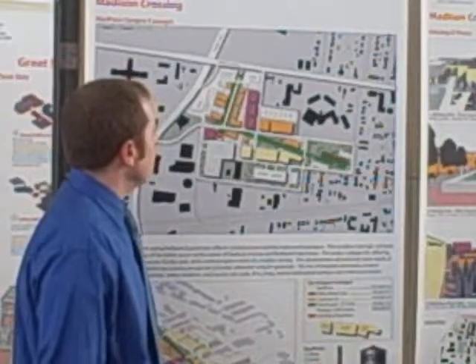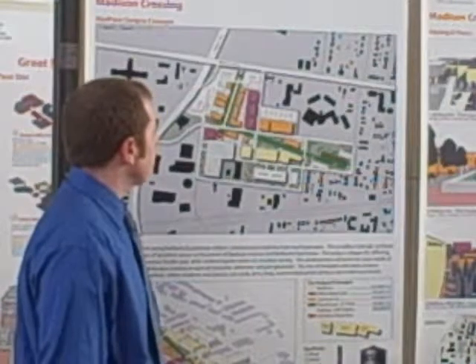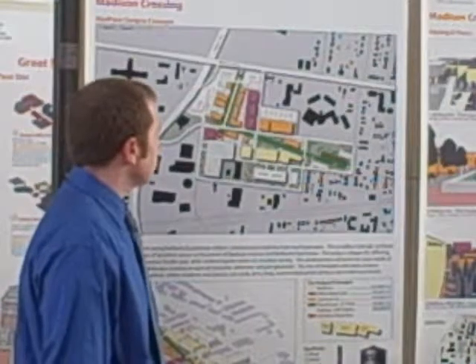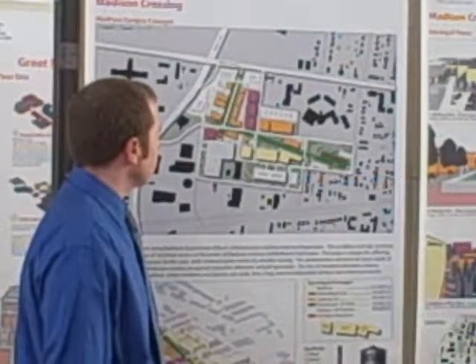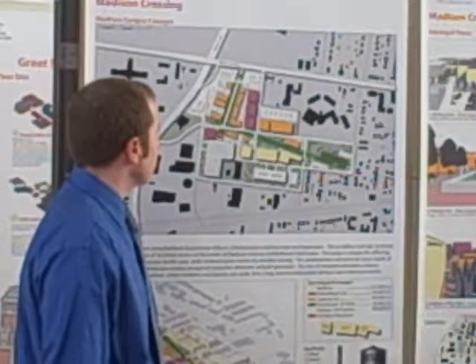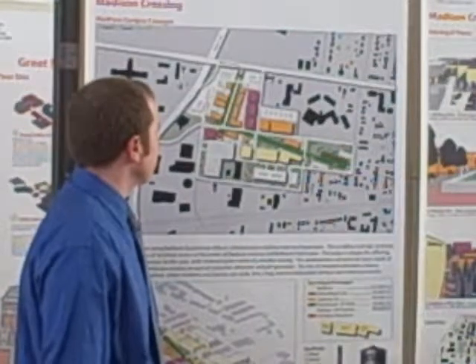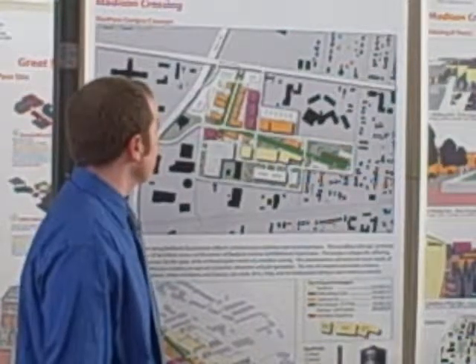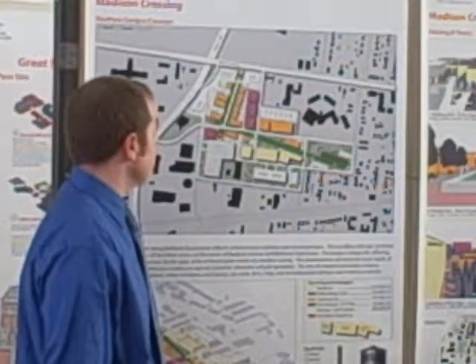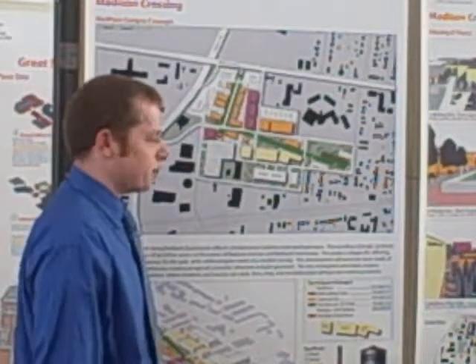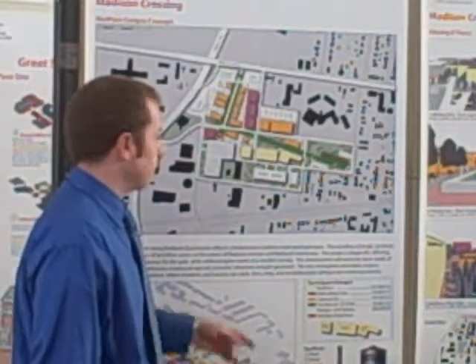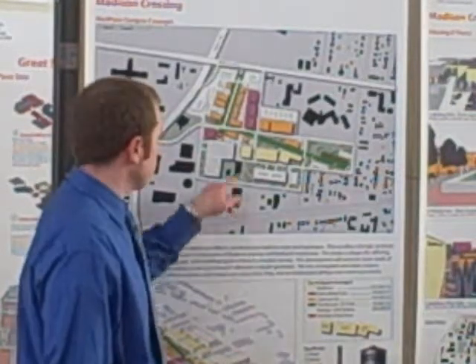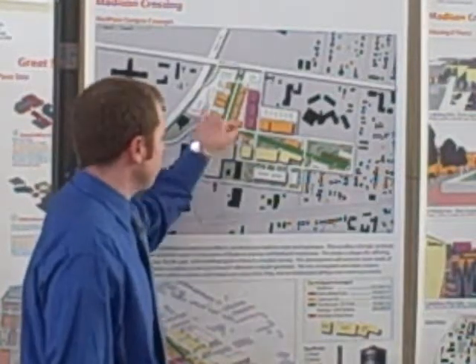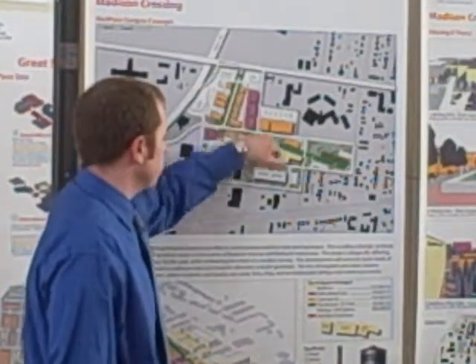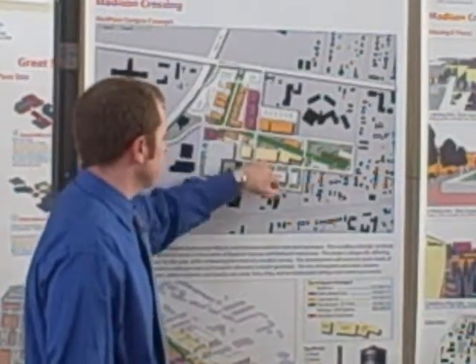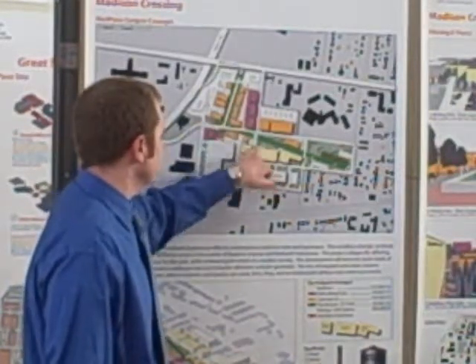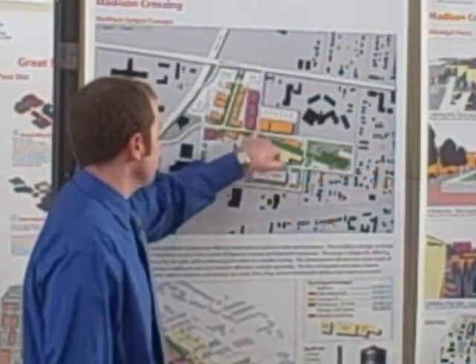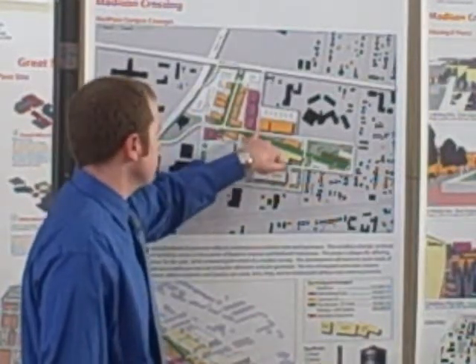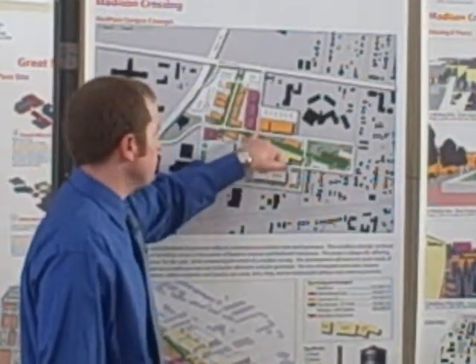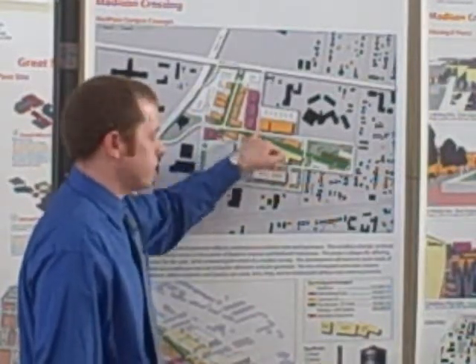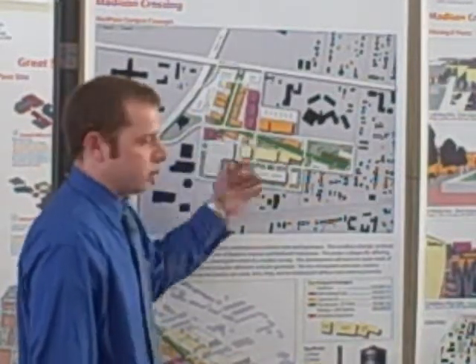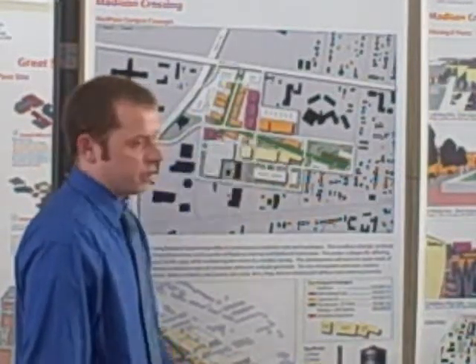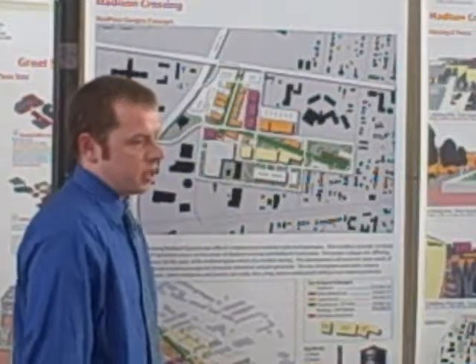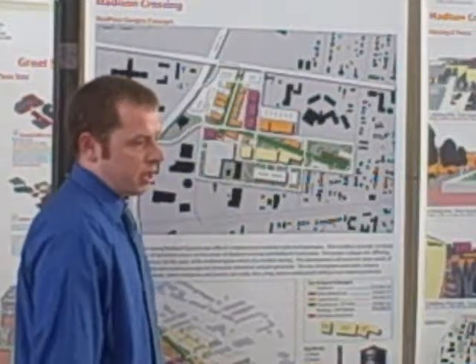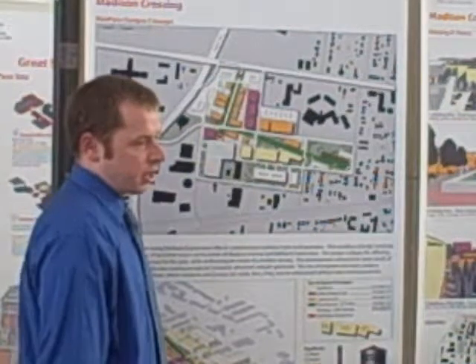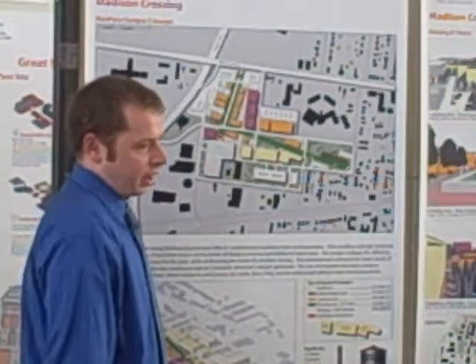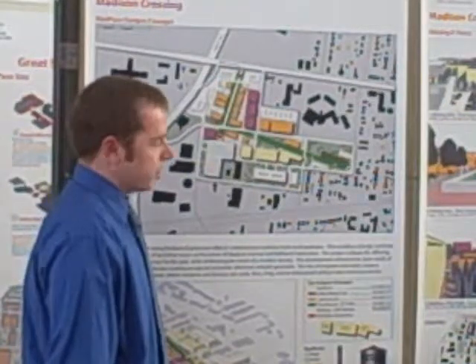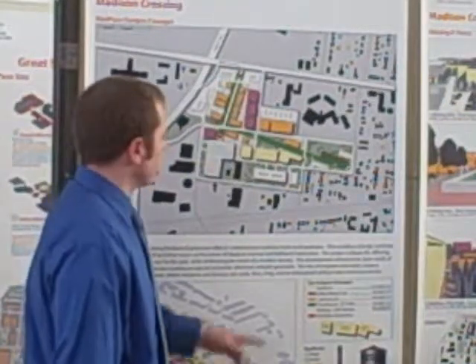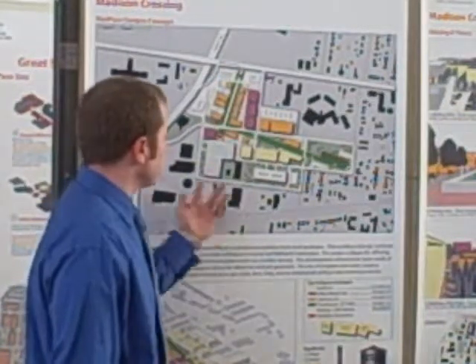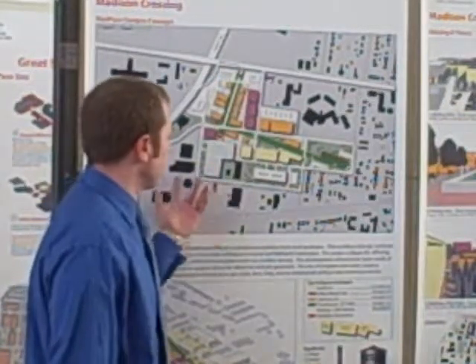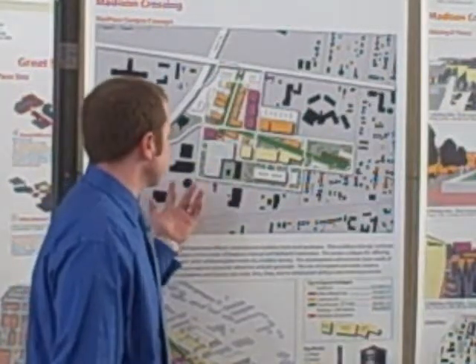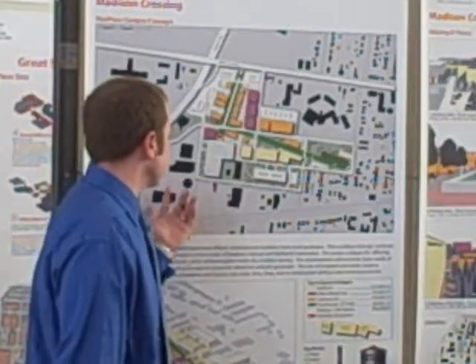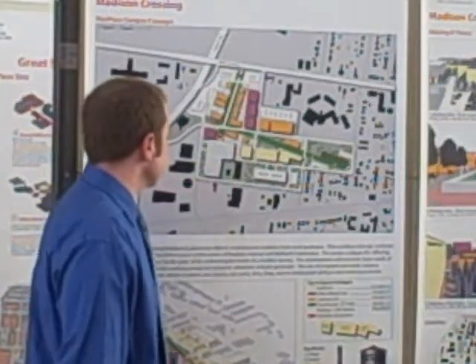Traffic through the site is primarily stop signs on the interior section. The exception is this one at the center, which will be a traffic light. The rest will be stop signs.